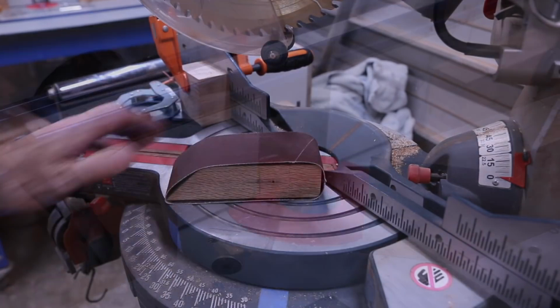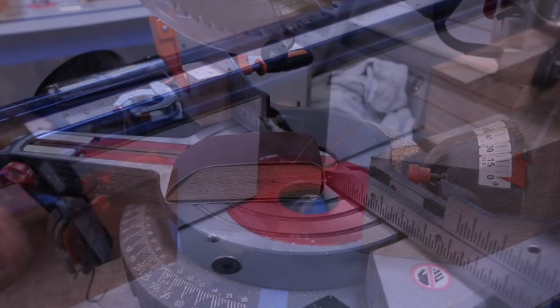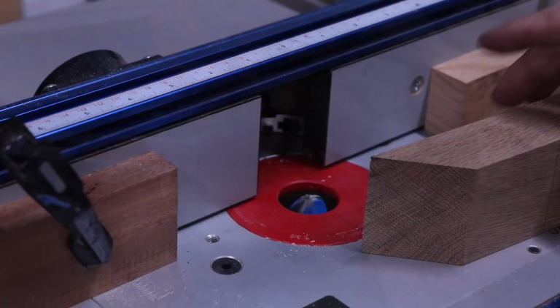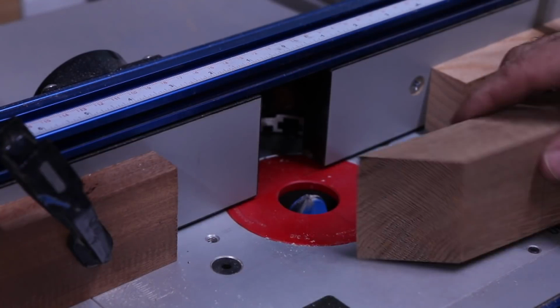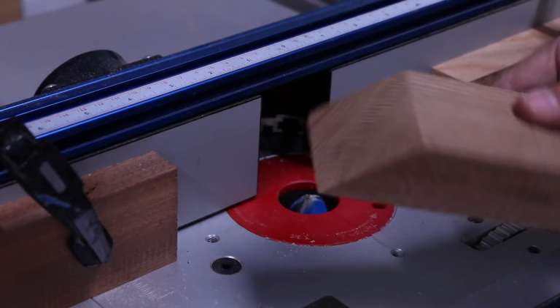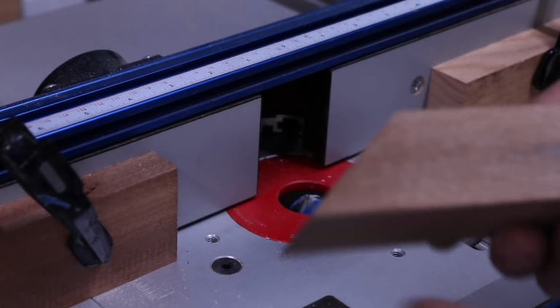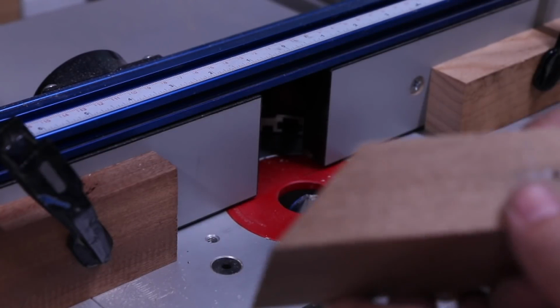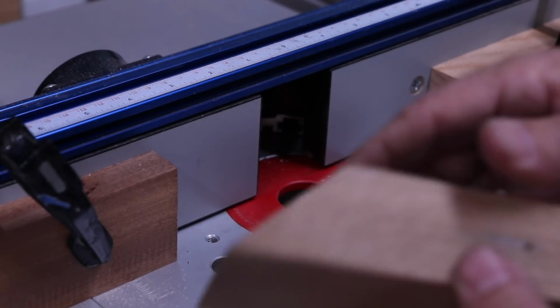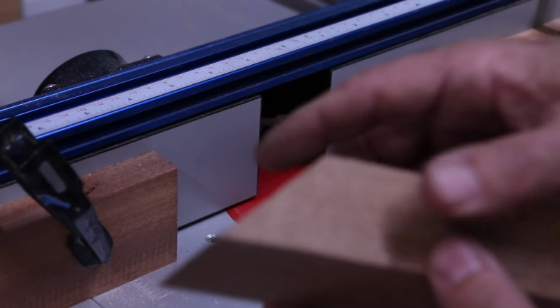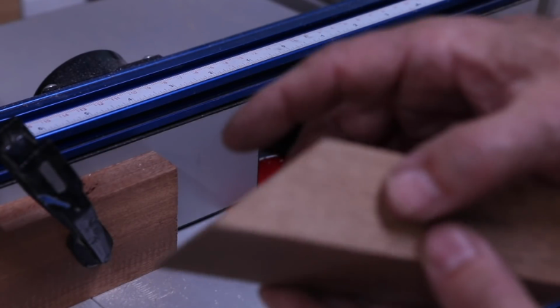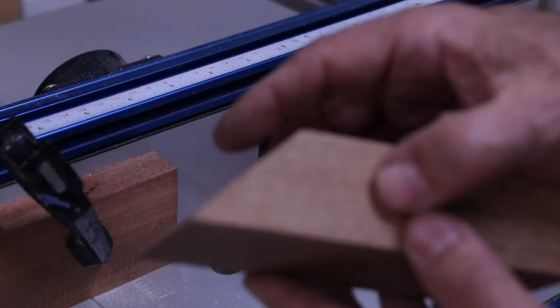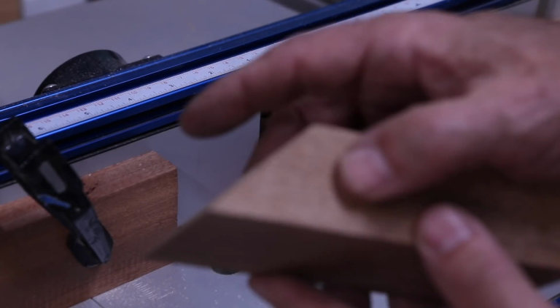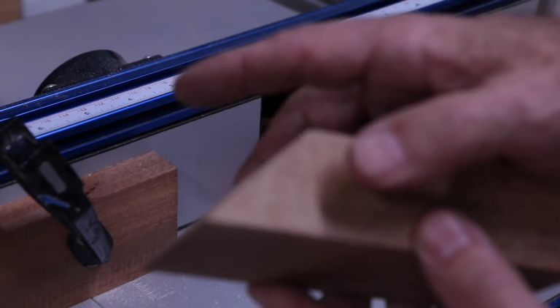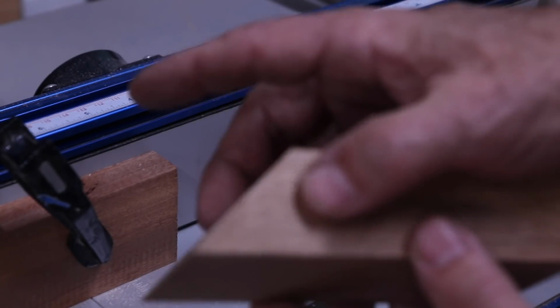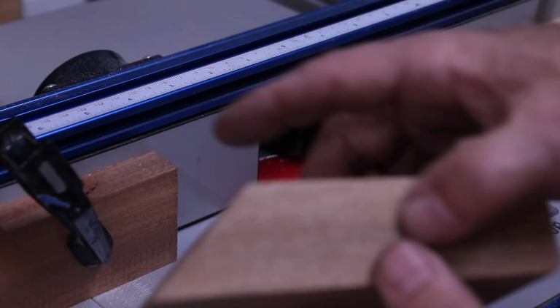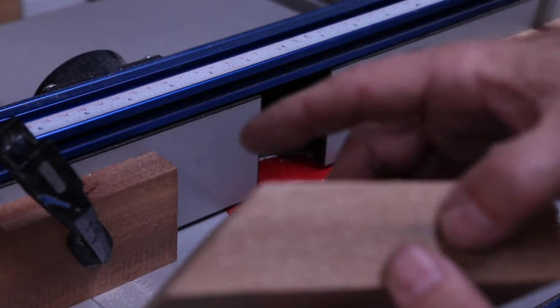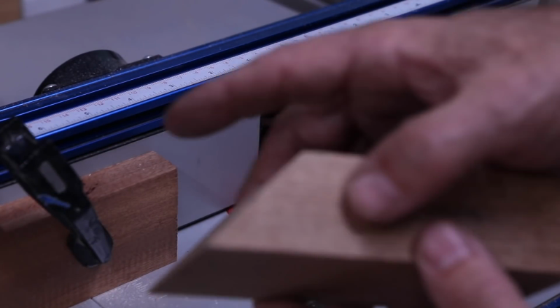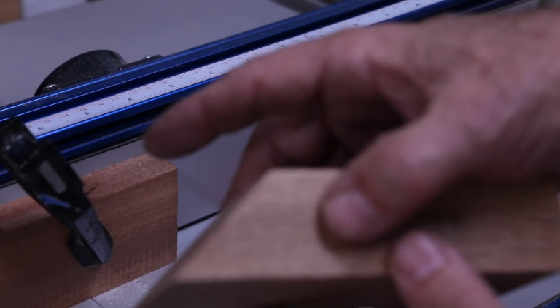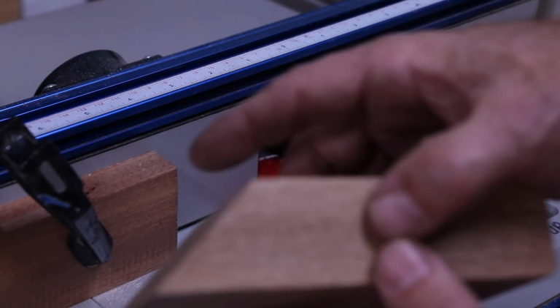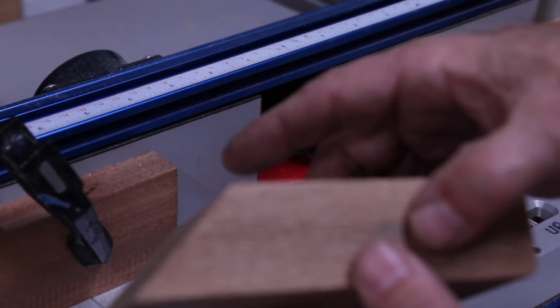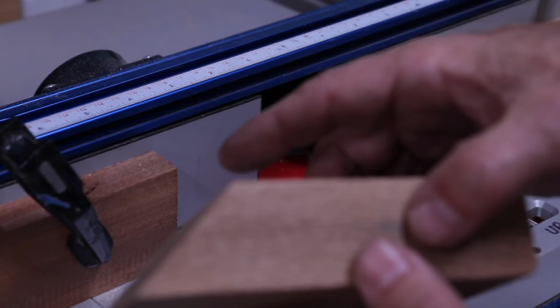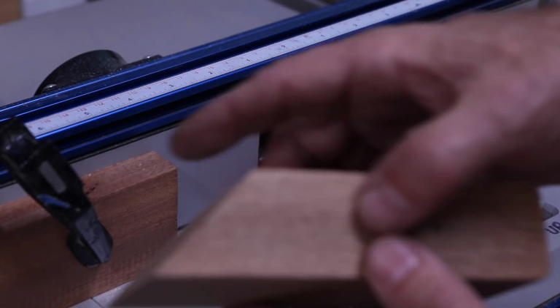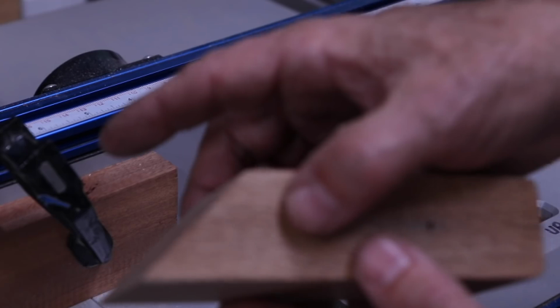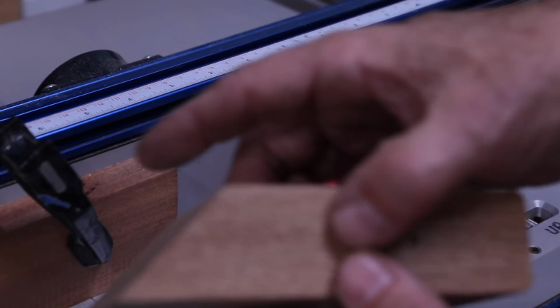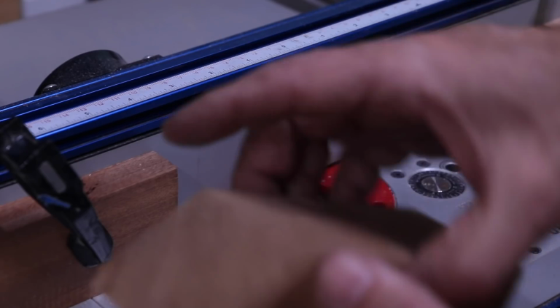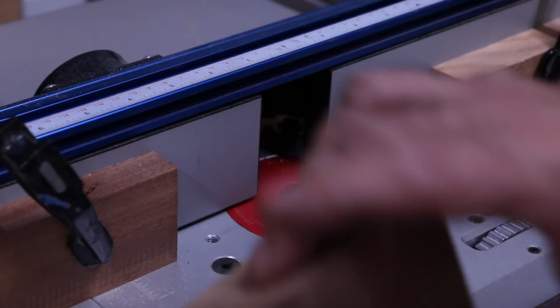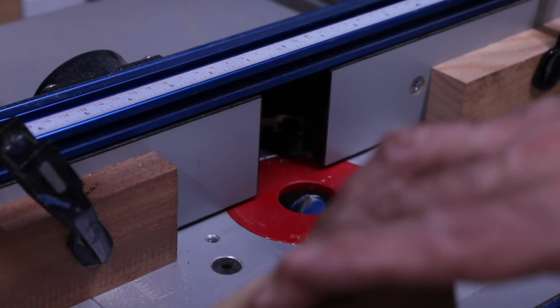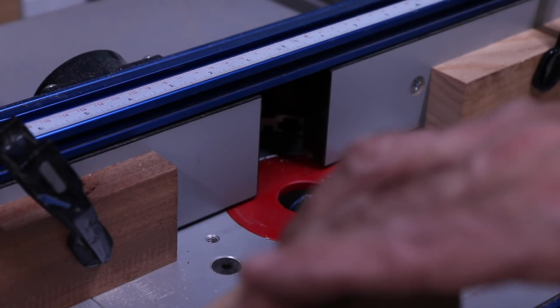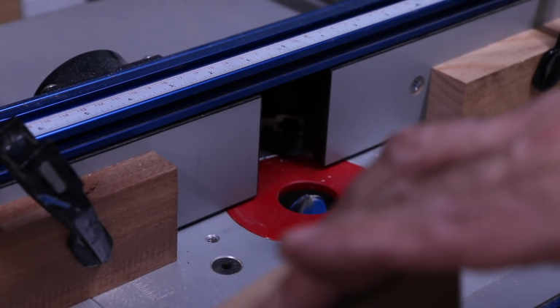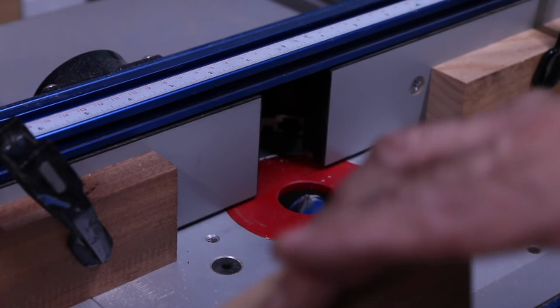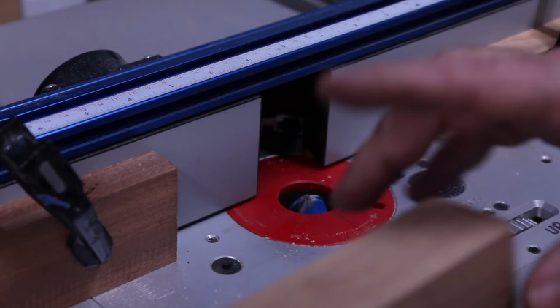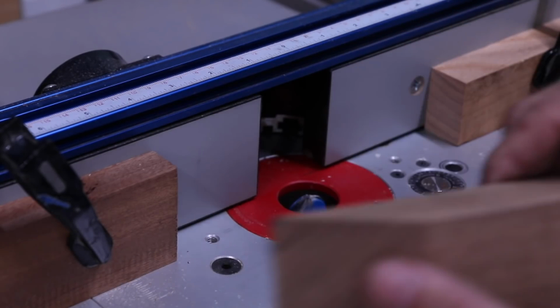Just to make it a little more comfortable to the hand, we'll put a couple of finger grooves in with the router.